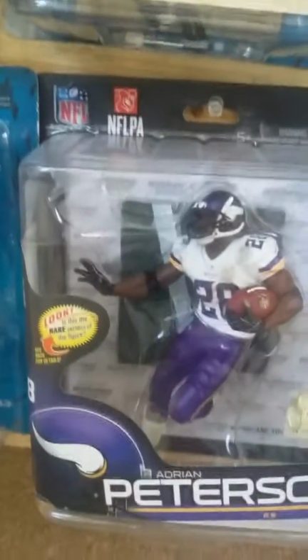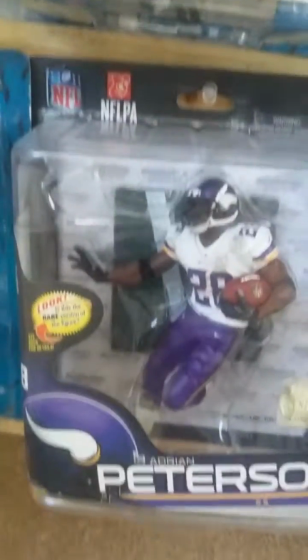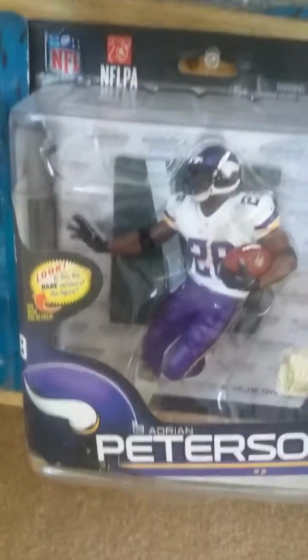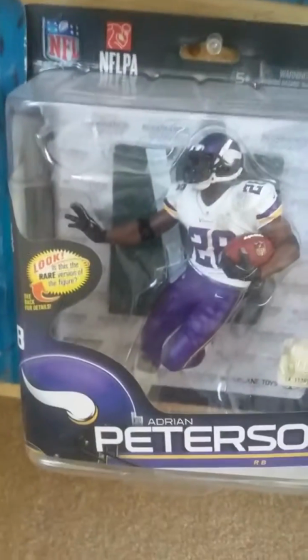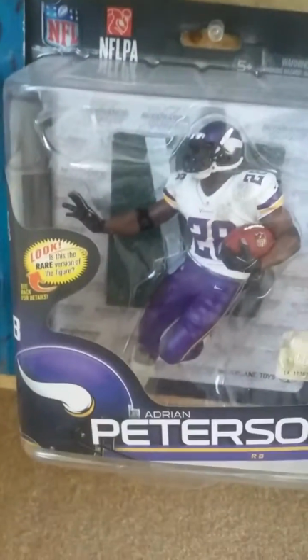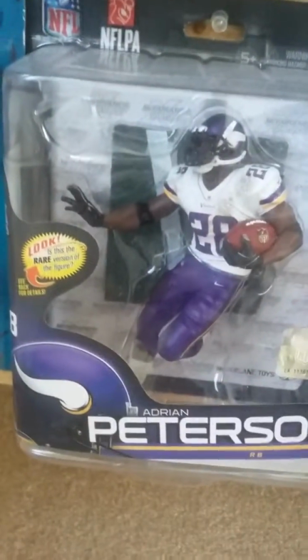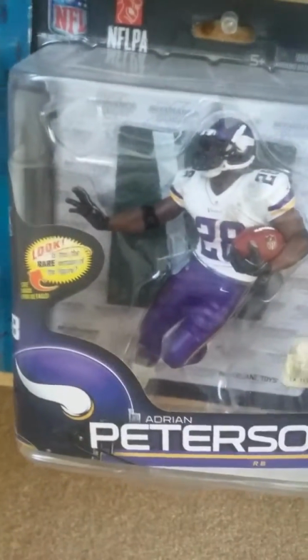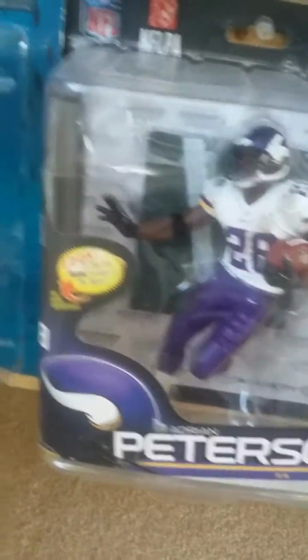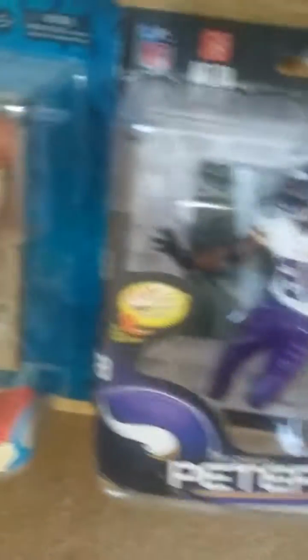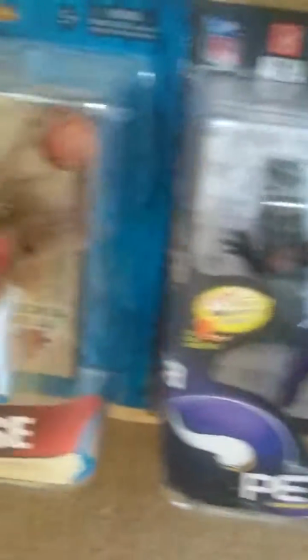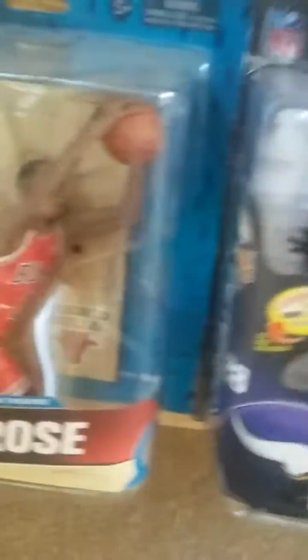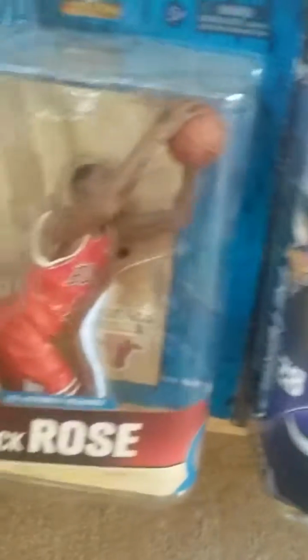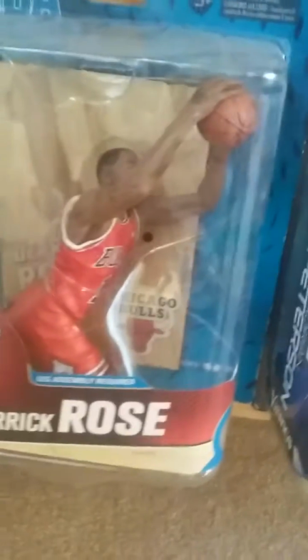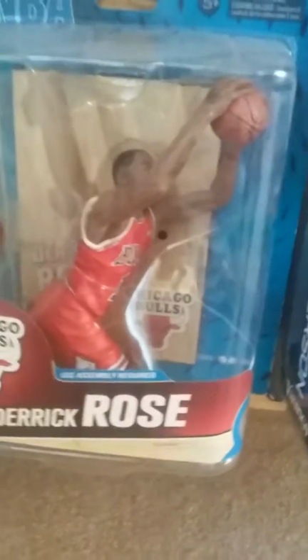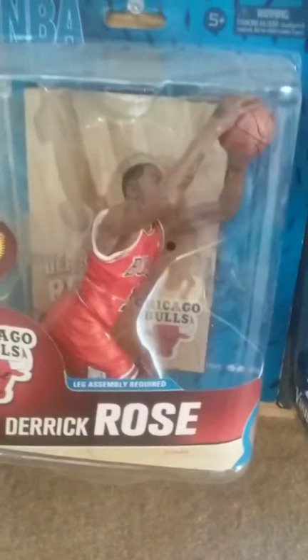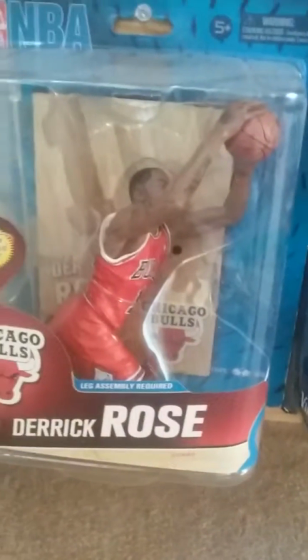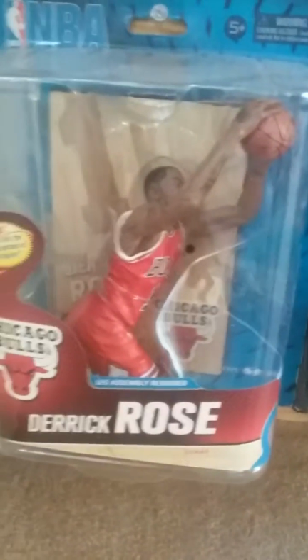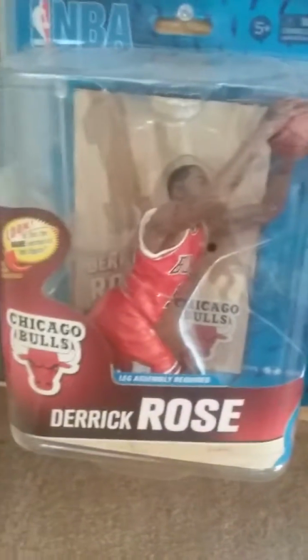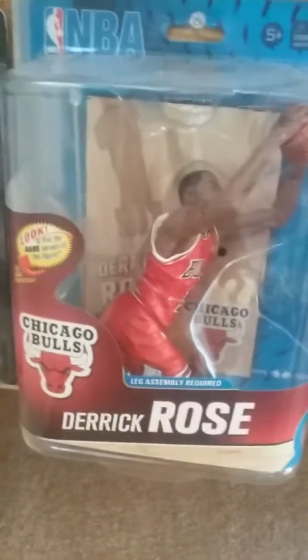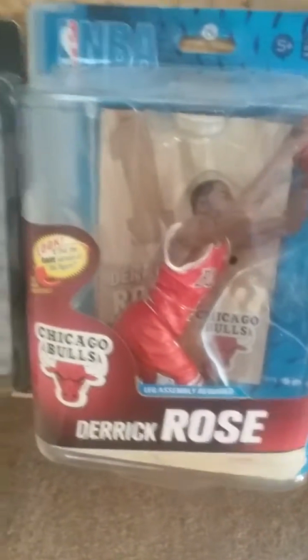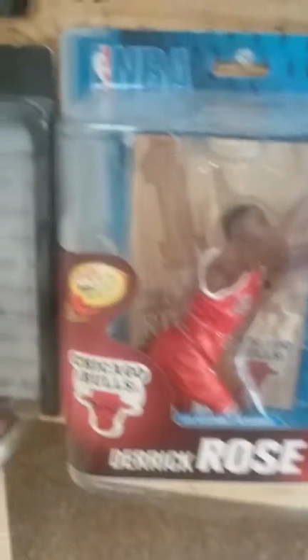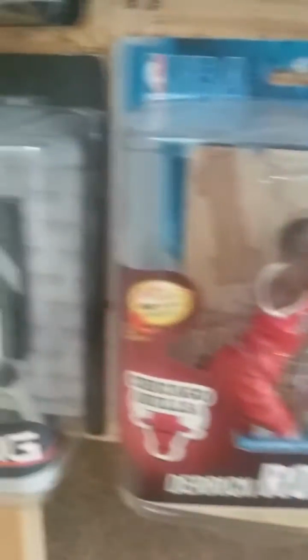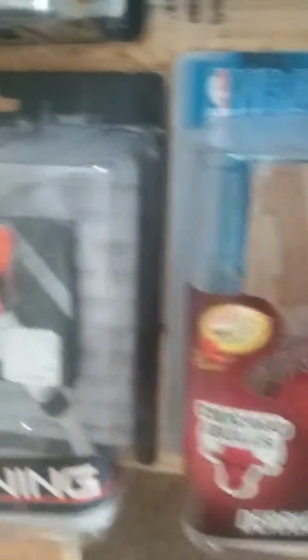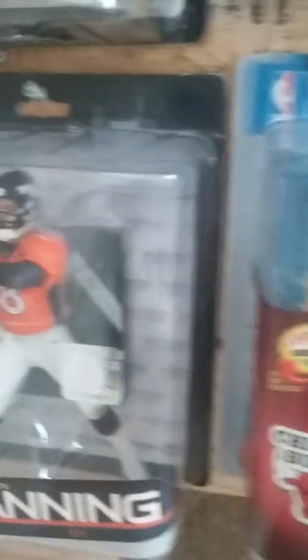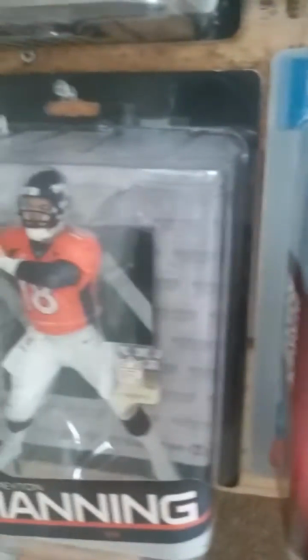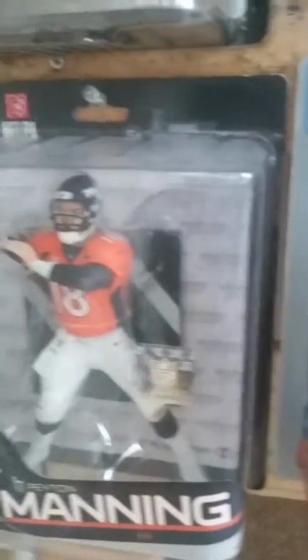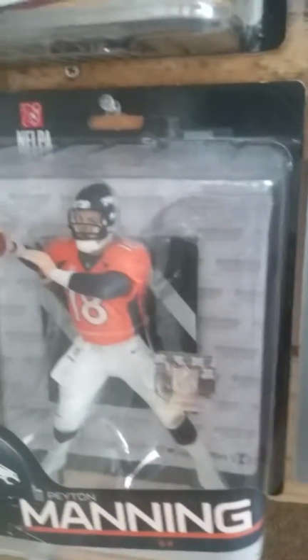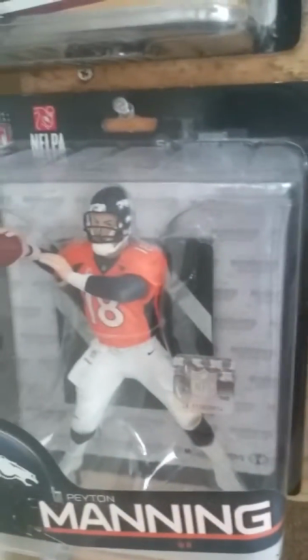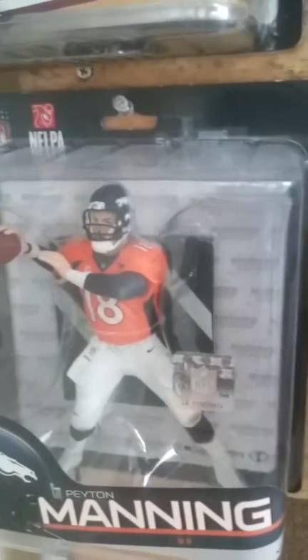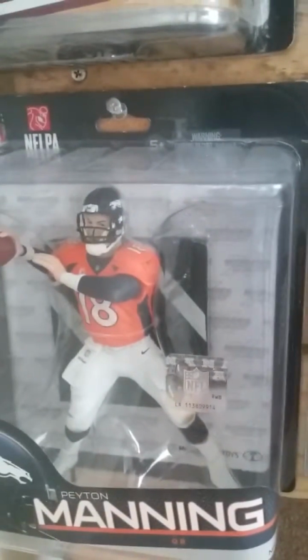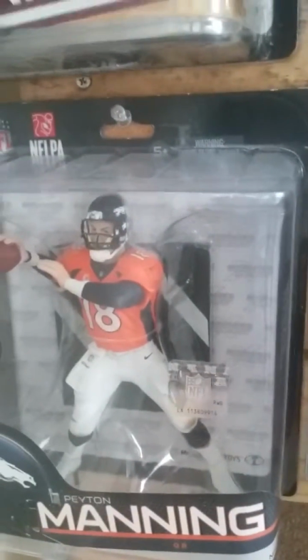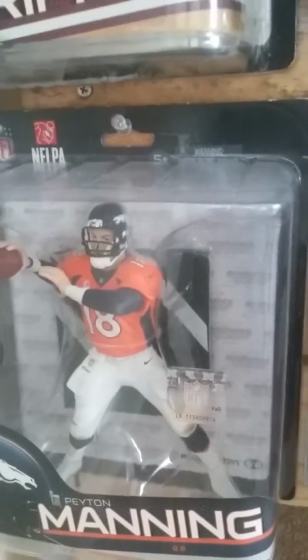Adrian Peterson. Derrick Rose. Peyton Manning.